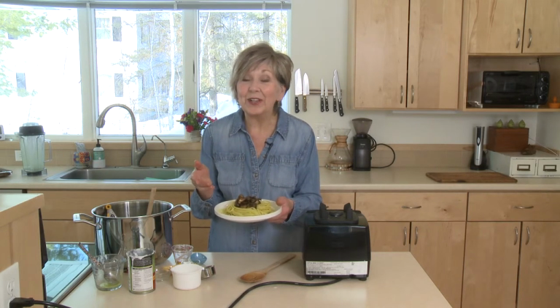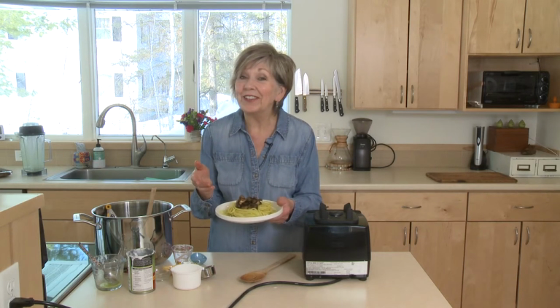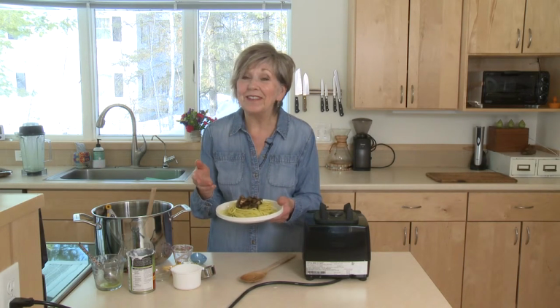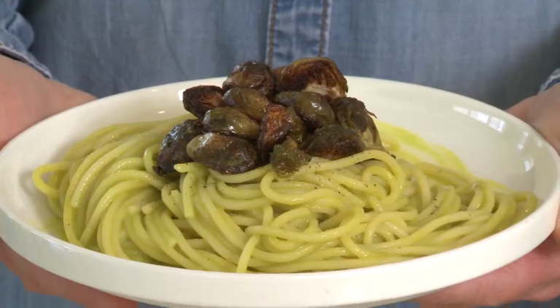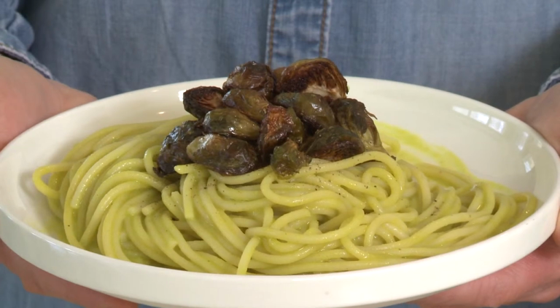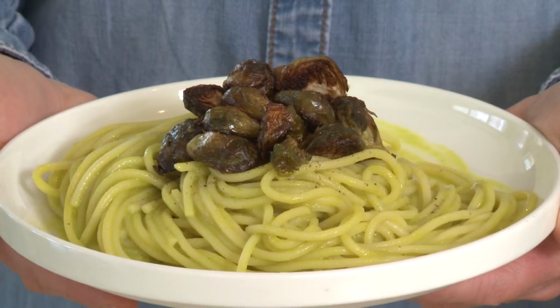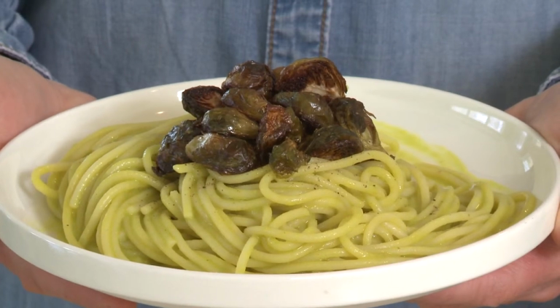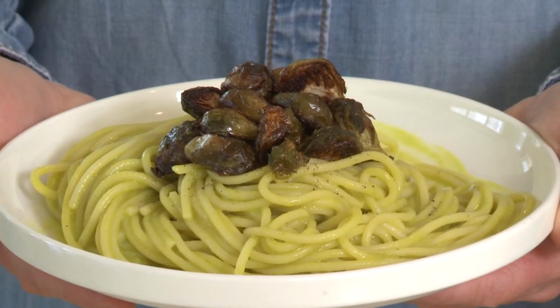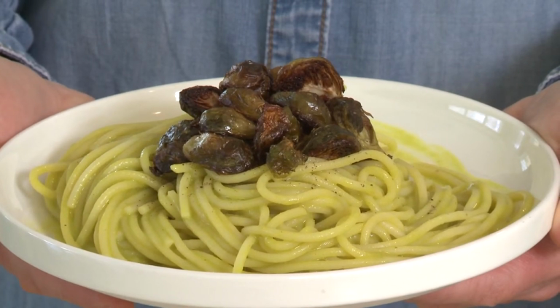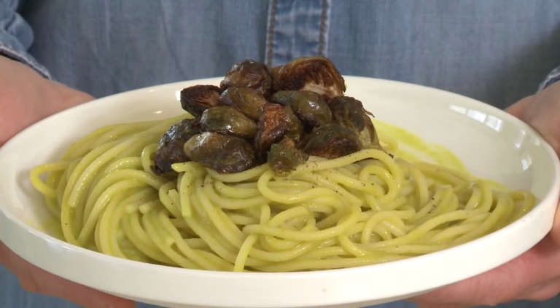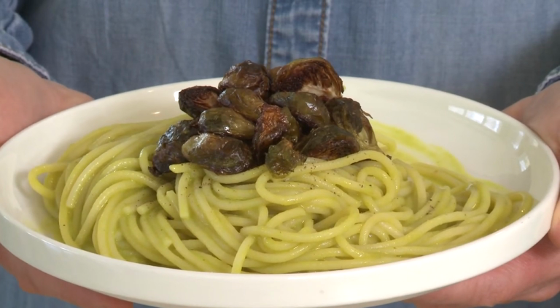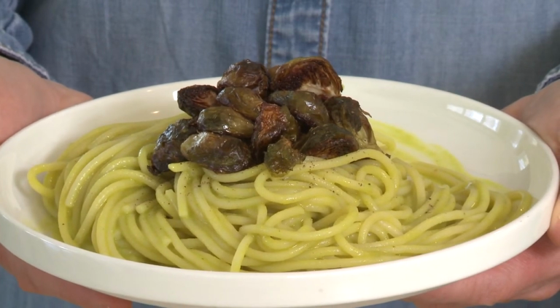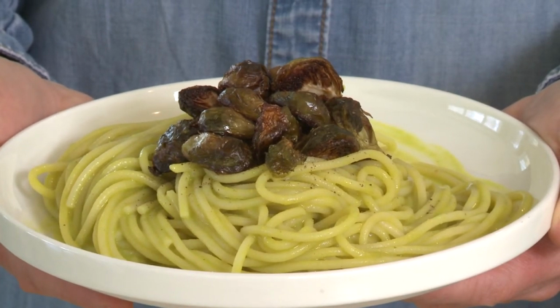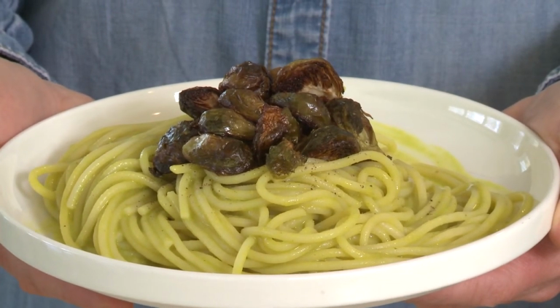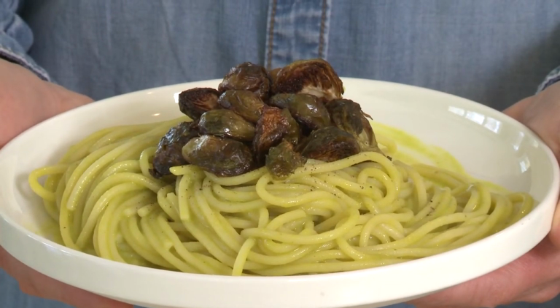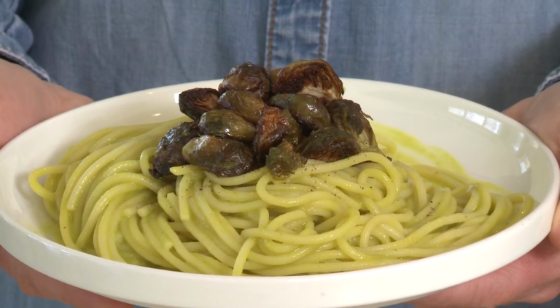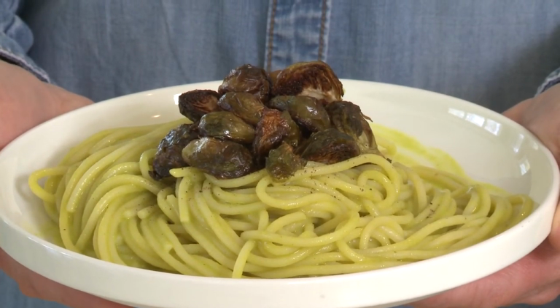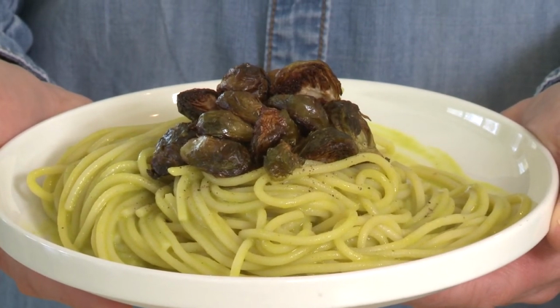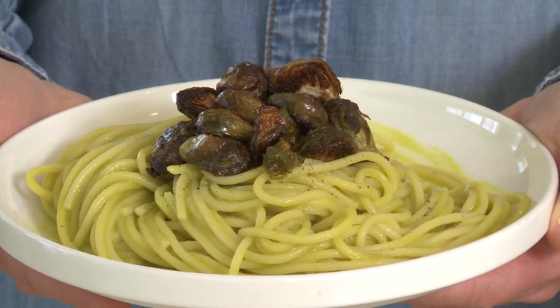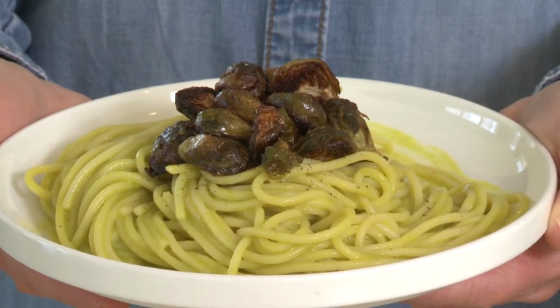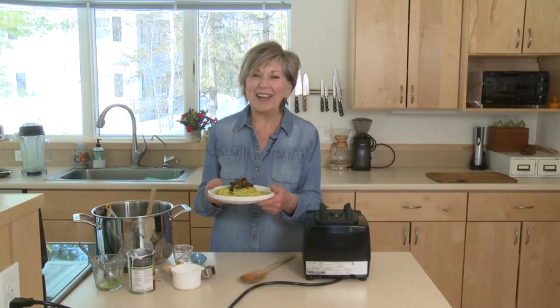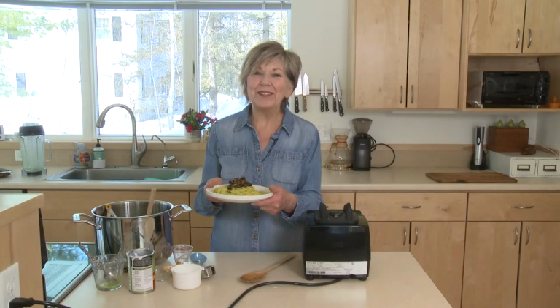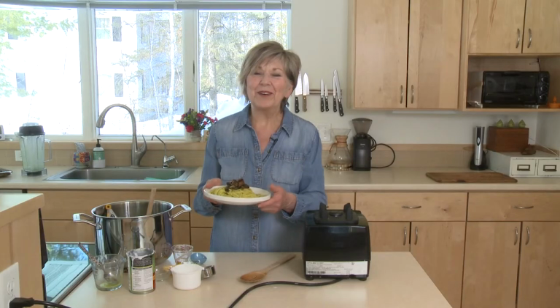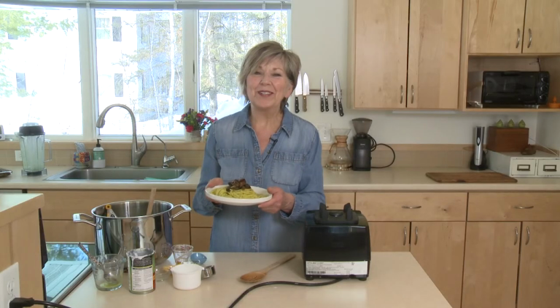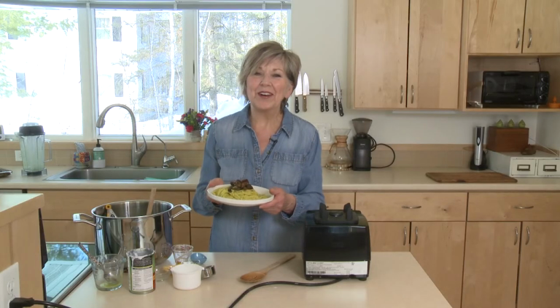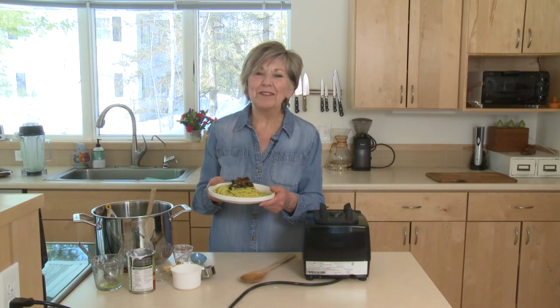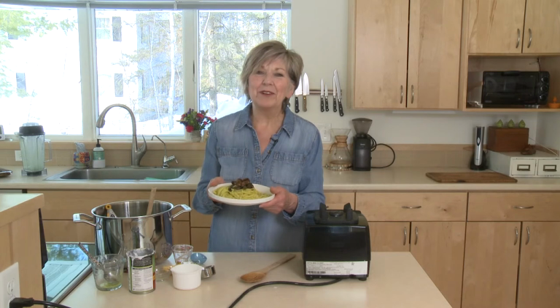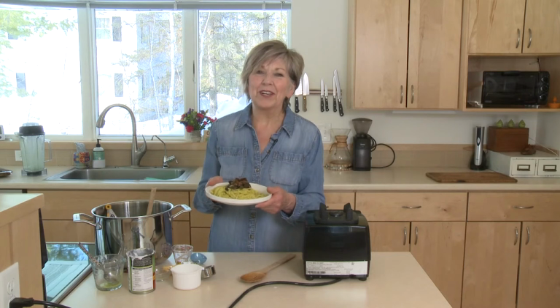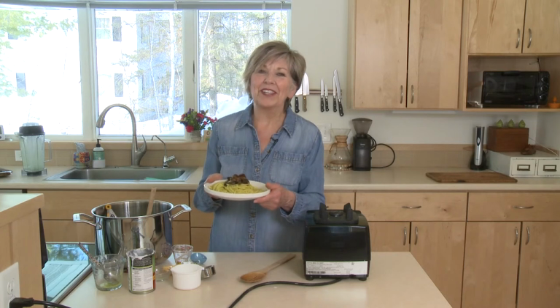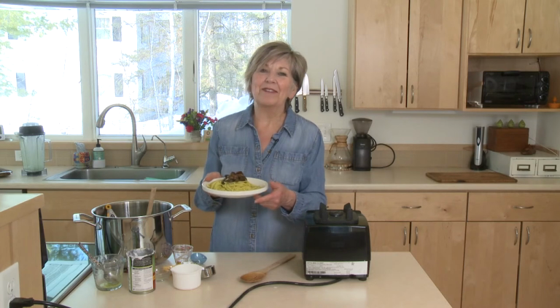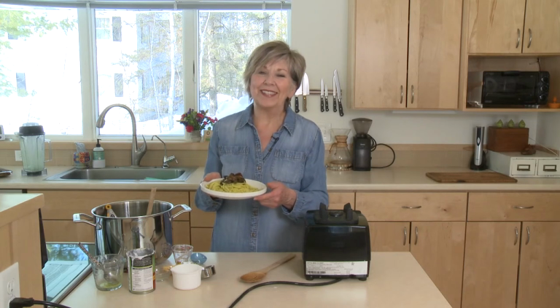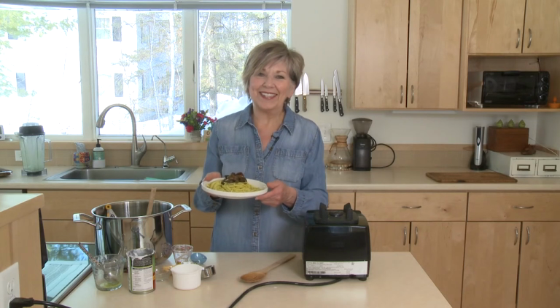You're going to love this. I like to top it with some nice crispy roasted Brussels sprouts. I'm Sue Doden, sharing good food for good life 365.